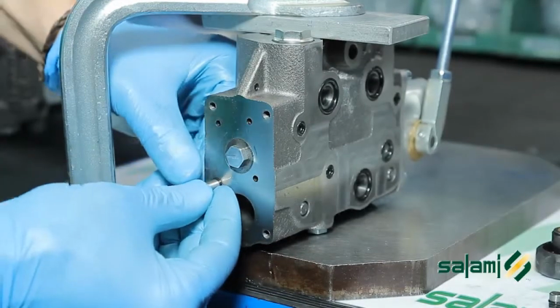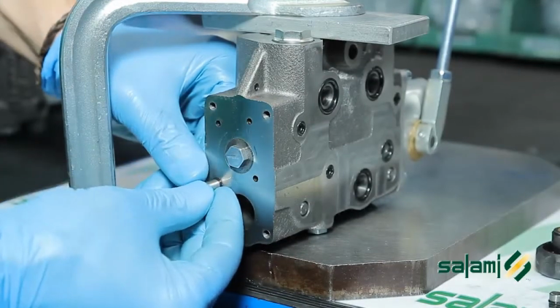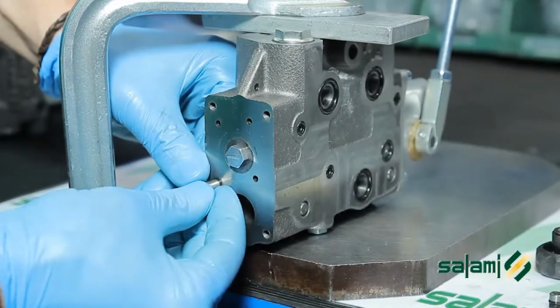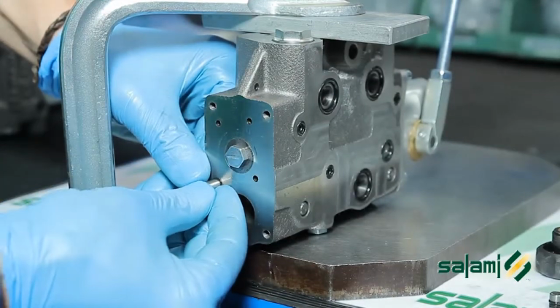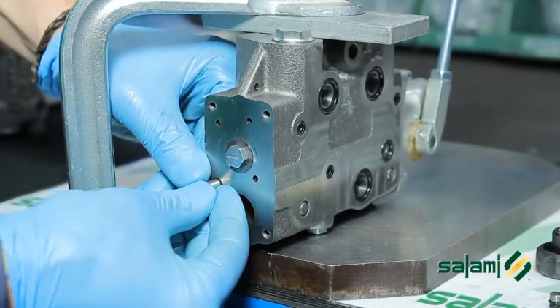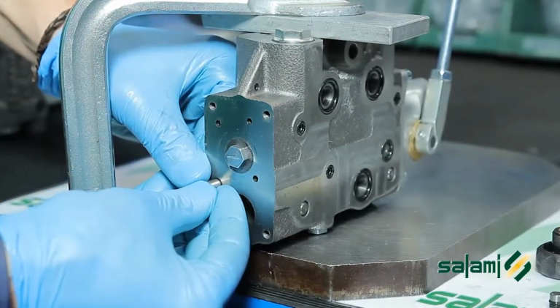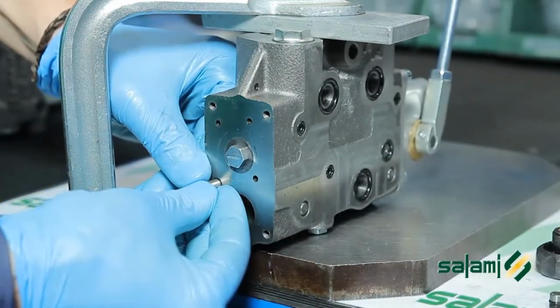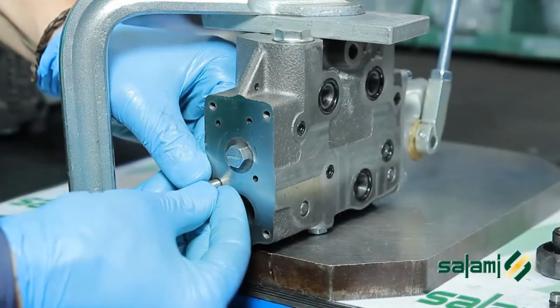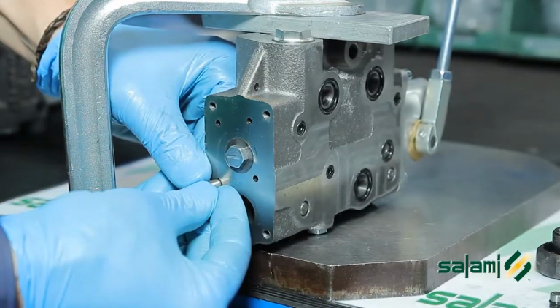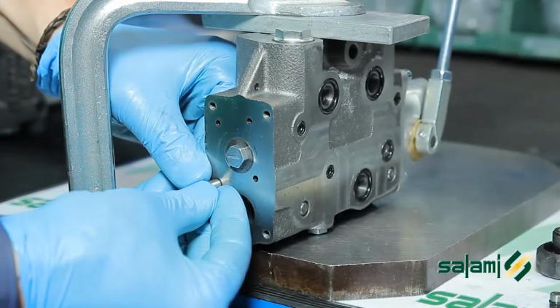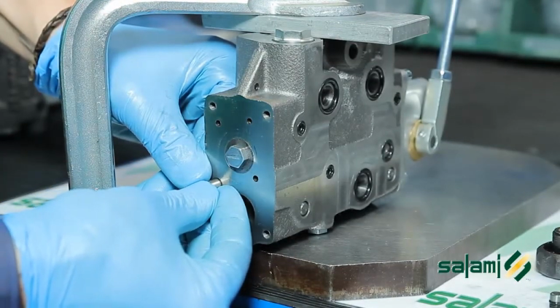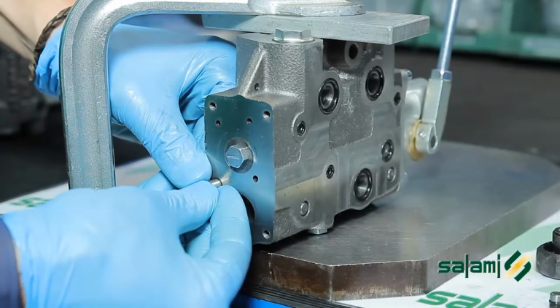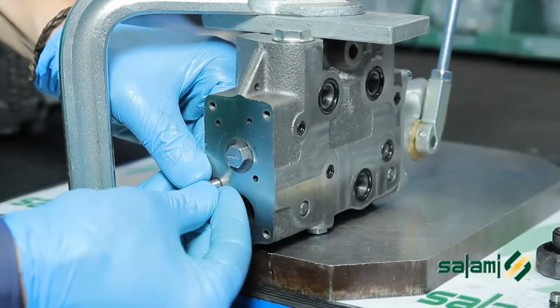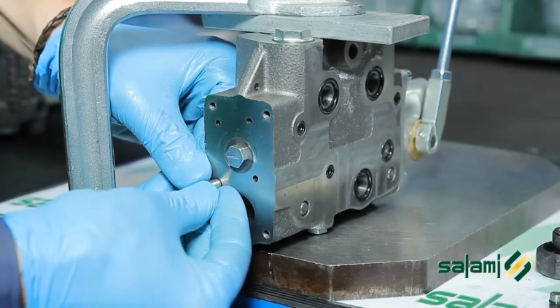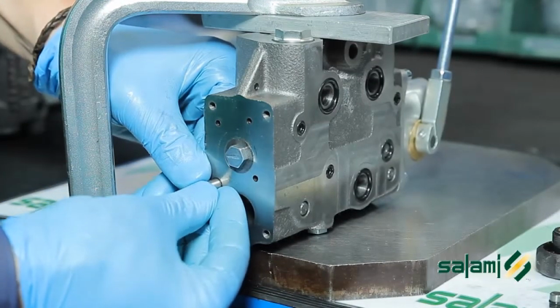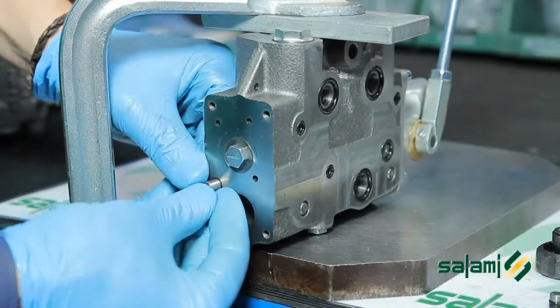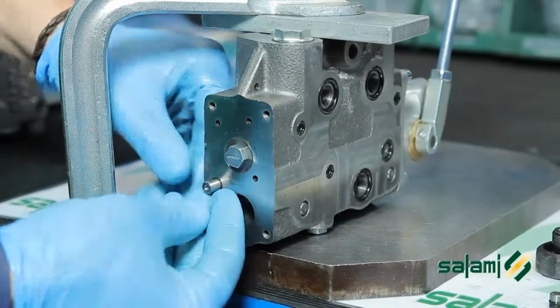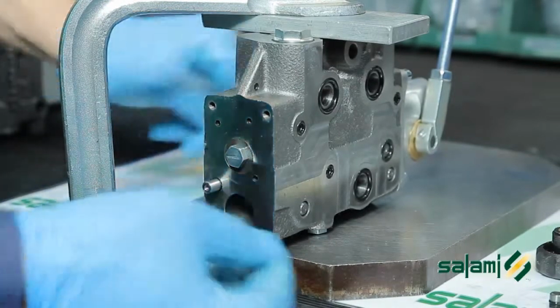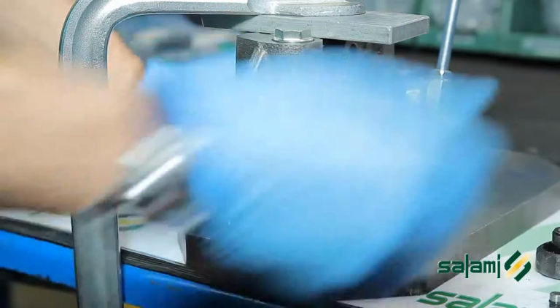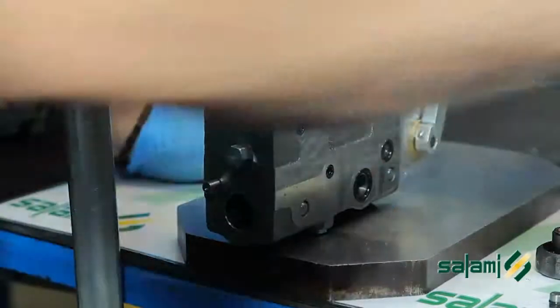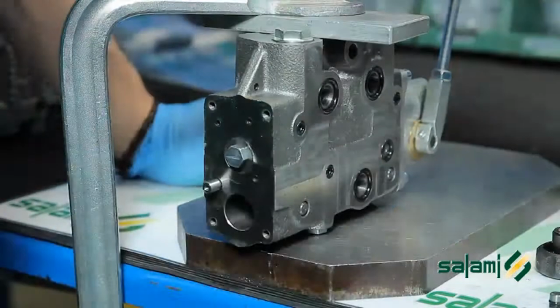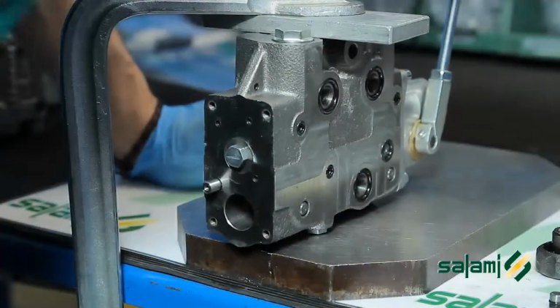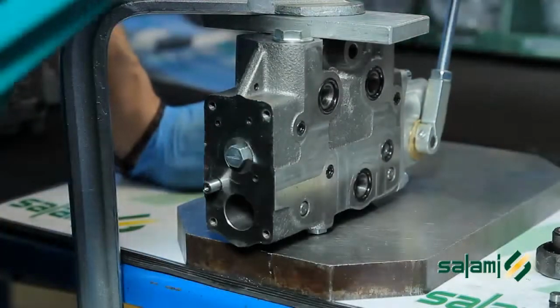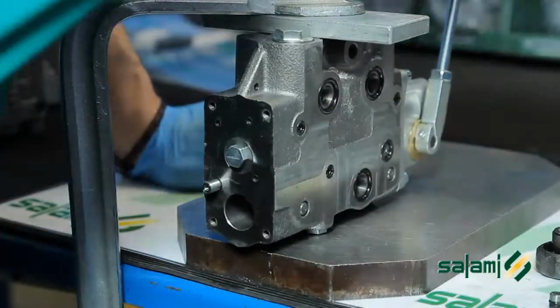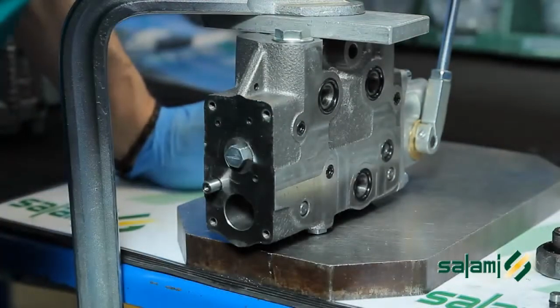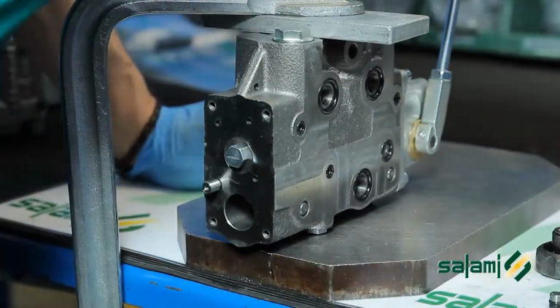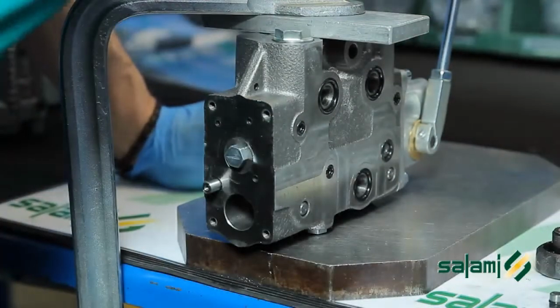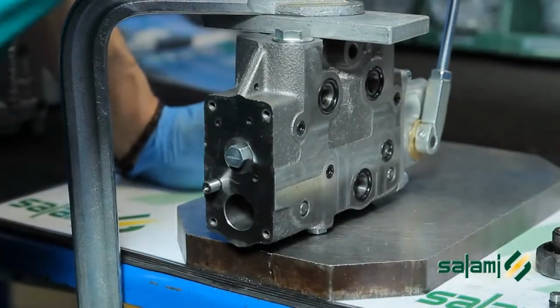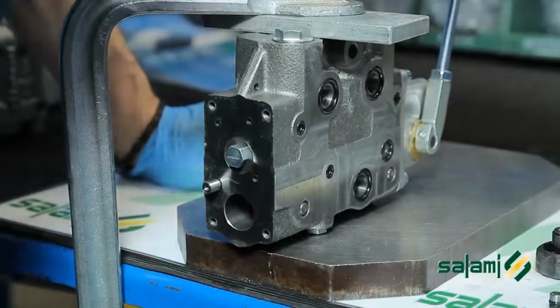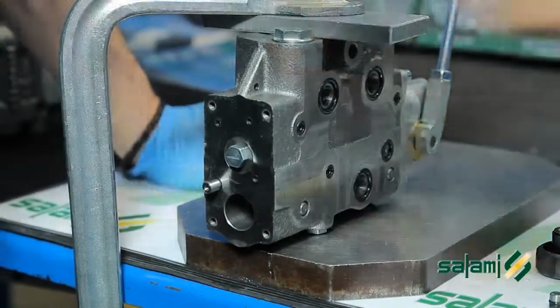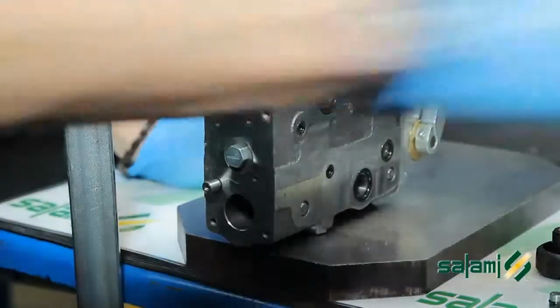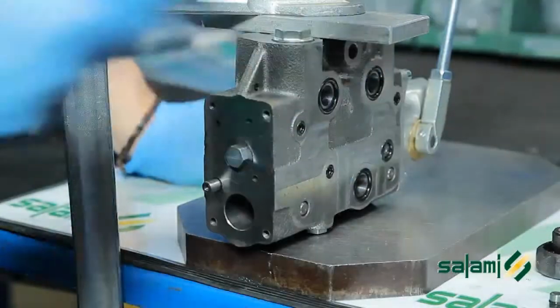Insert into the same cavity the cap for the single acting function and reassemble the command.